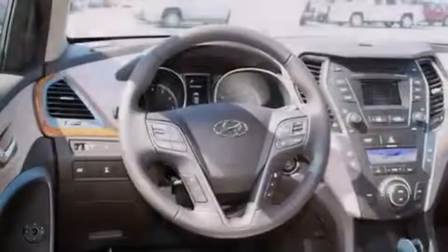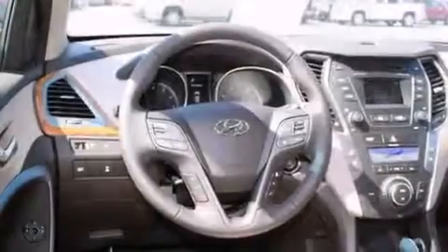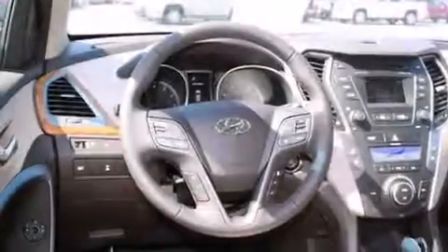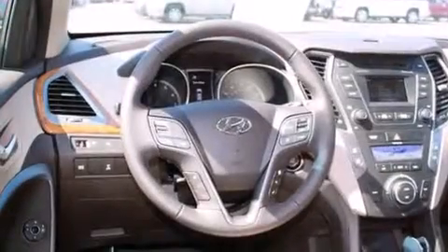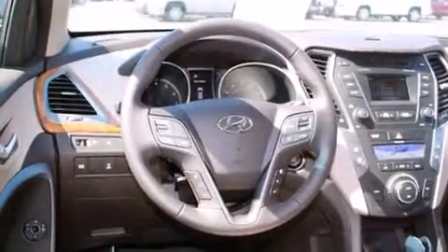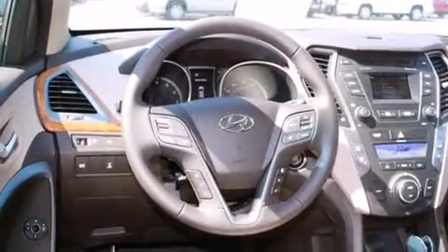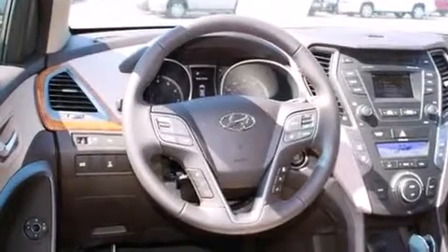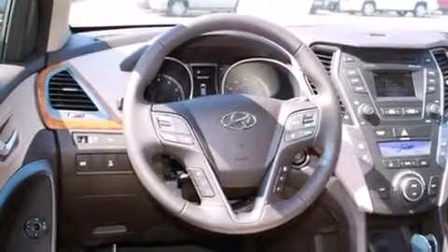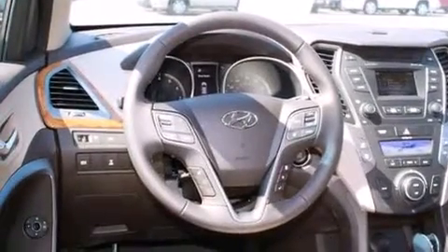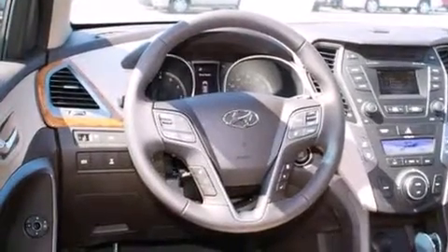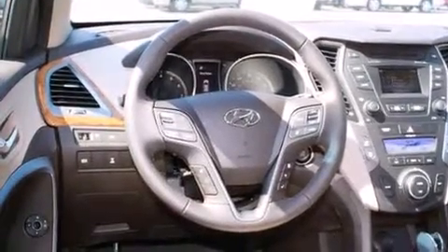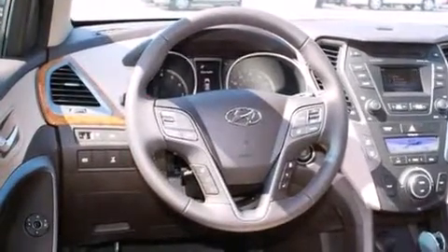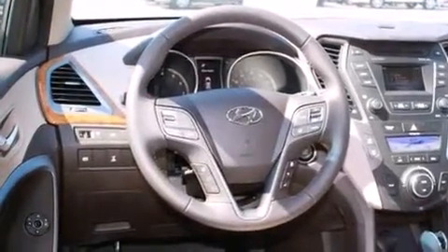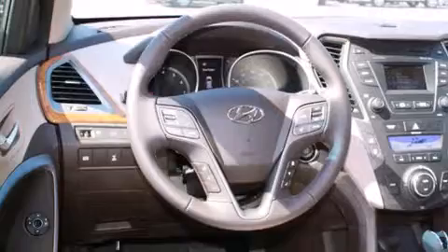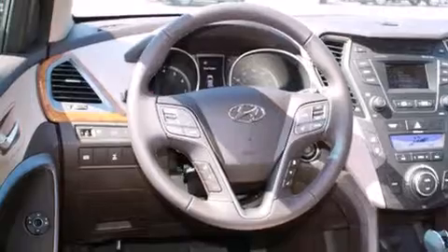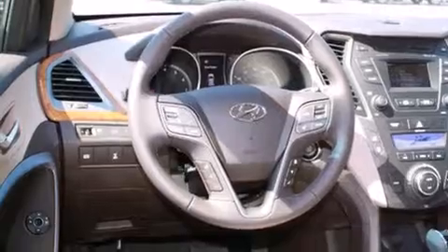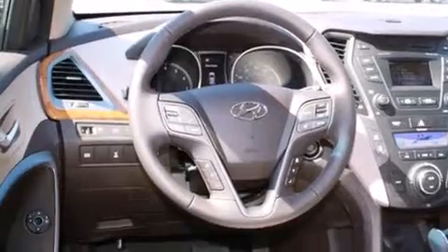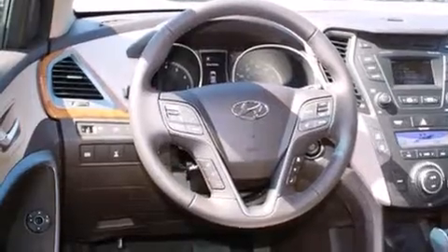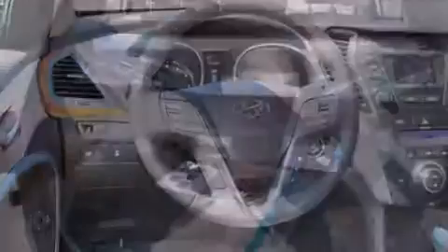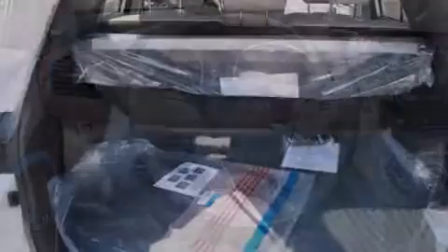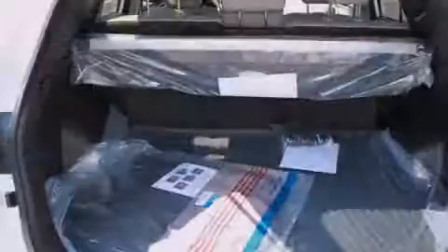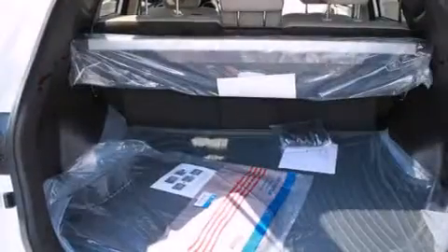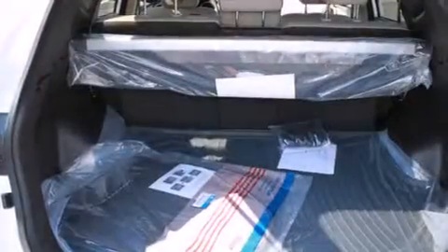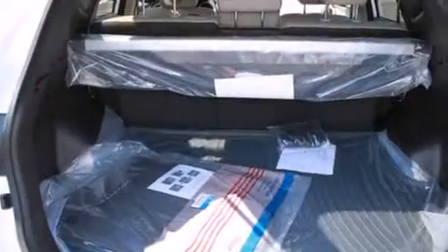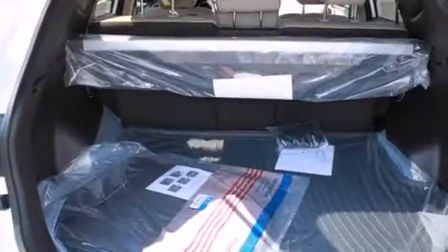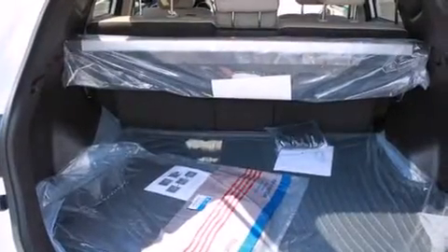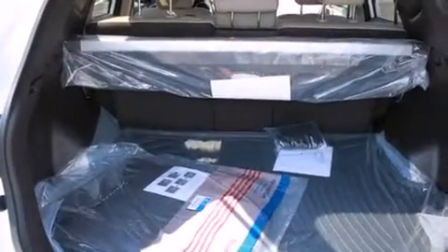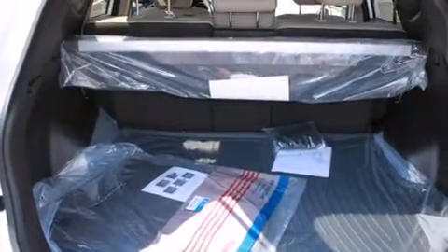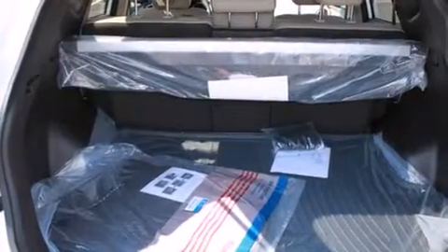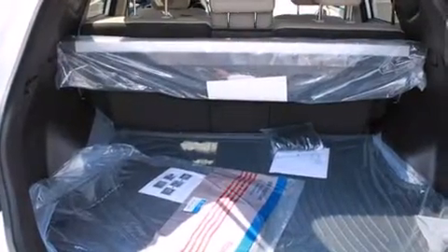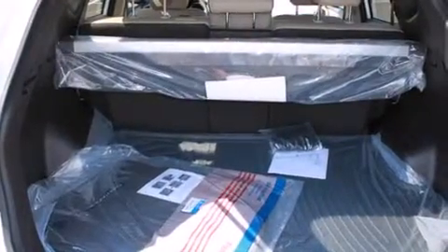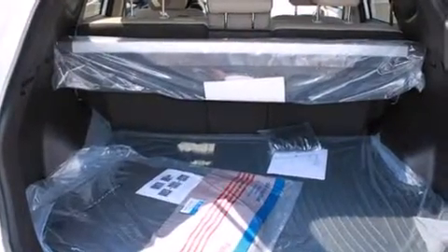Rear seat childproof door locks, steering wheel mounted controls, full power accessories, a home link feature, and air conditioning.